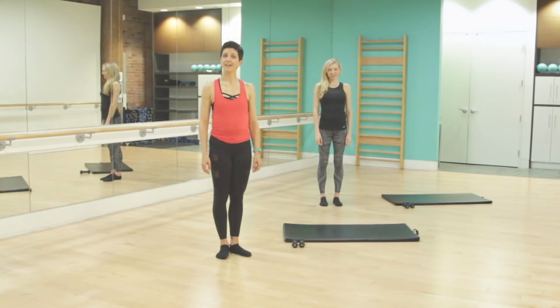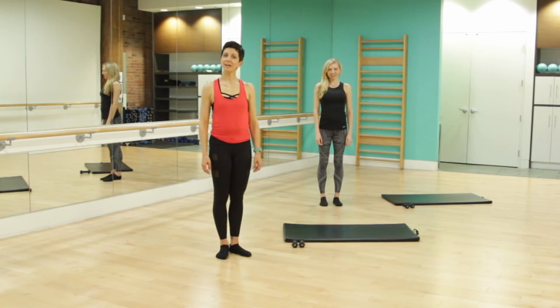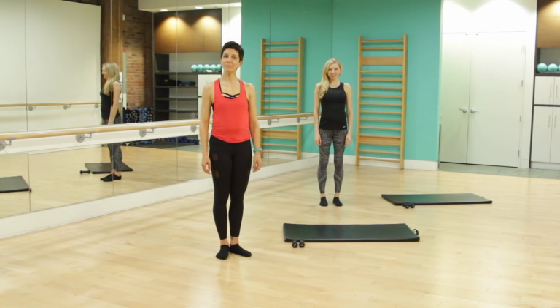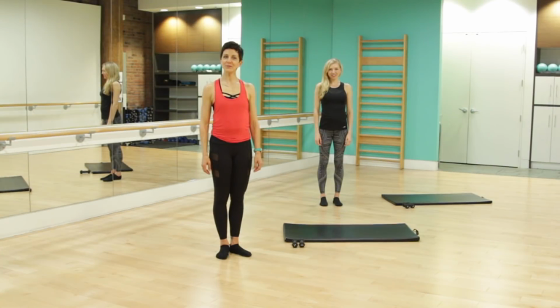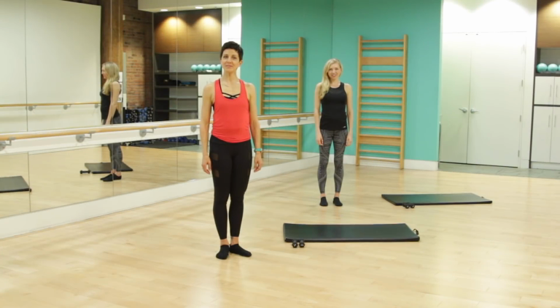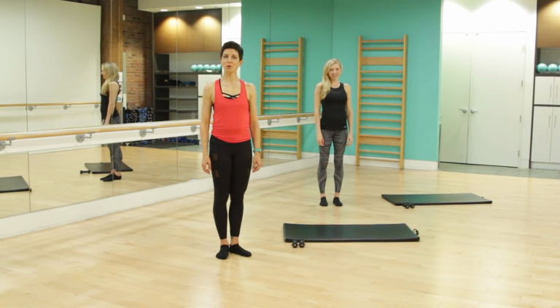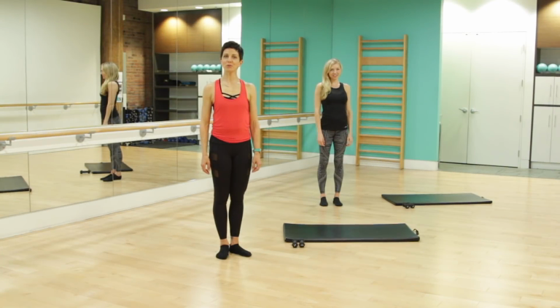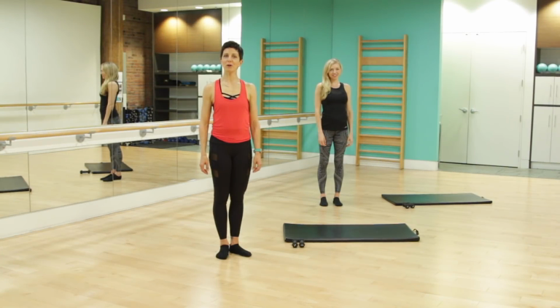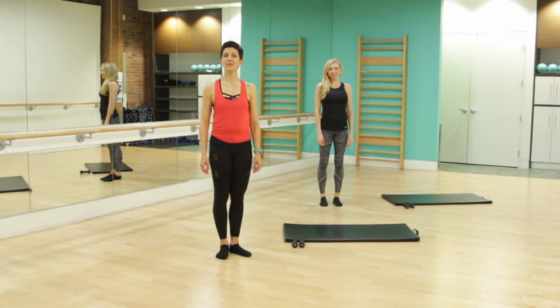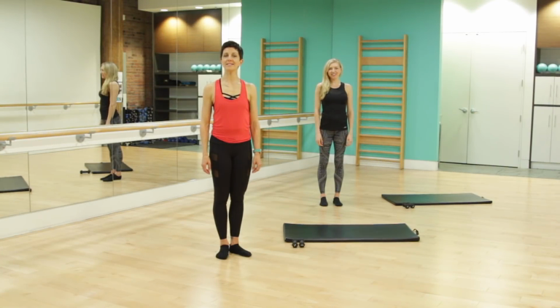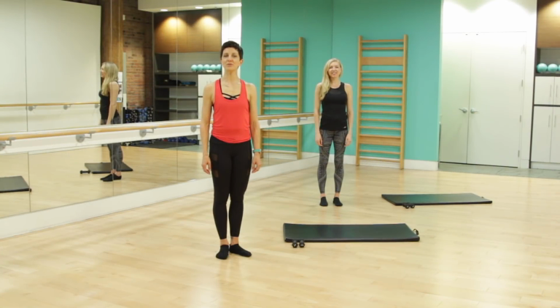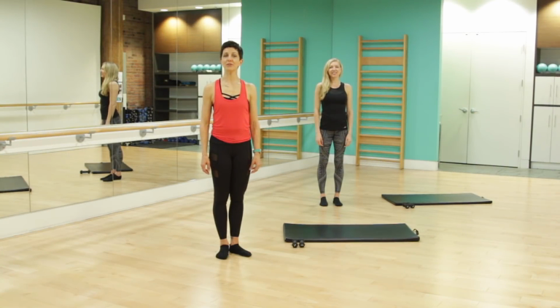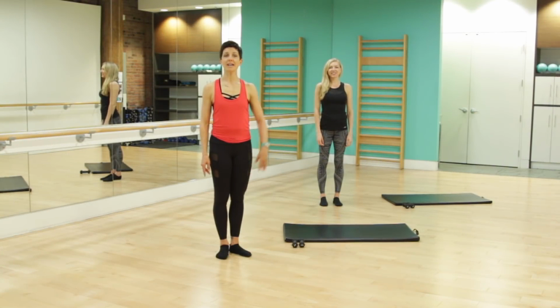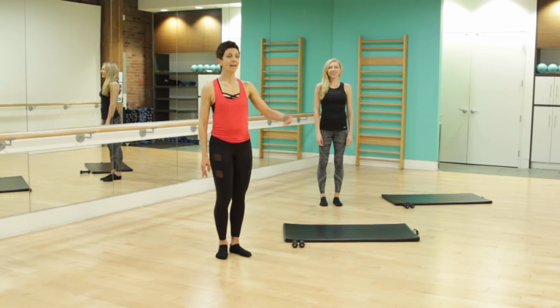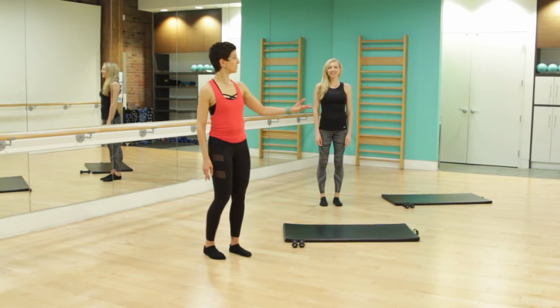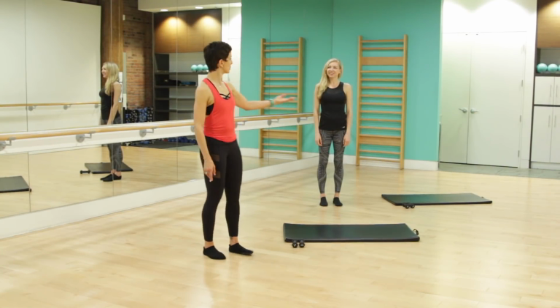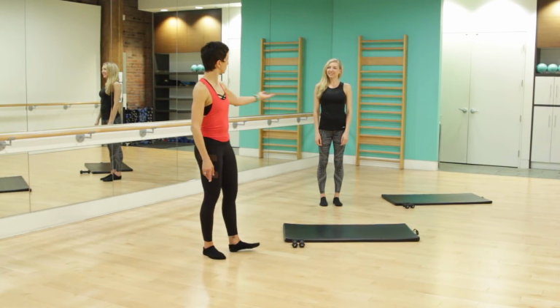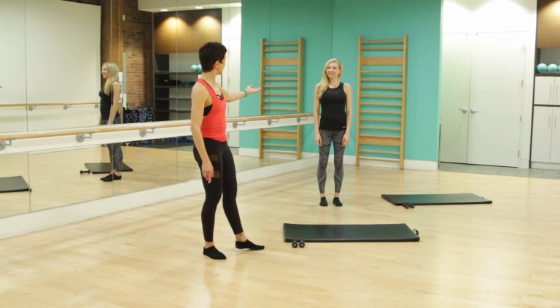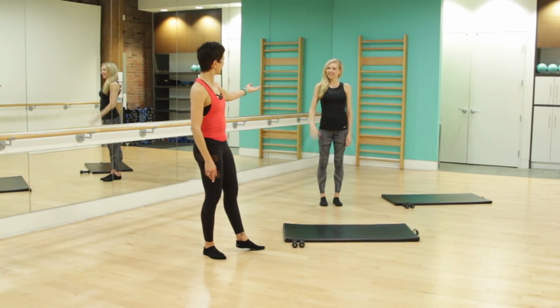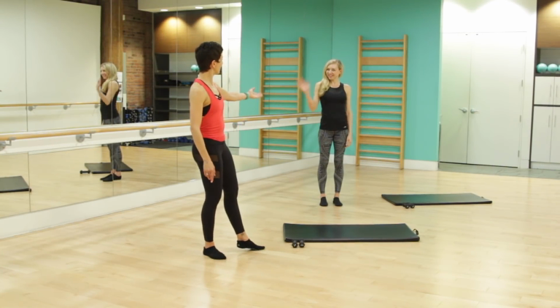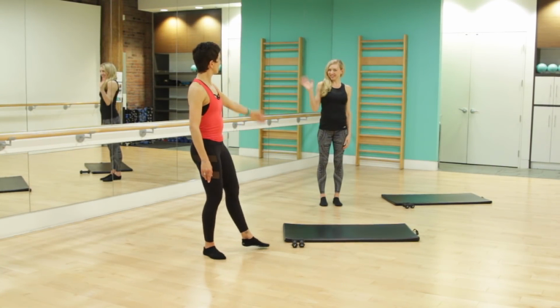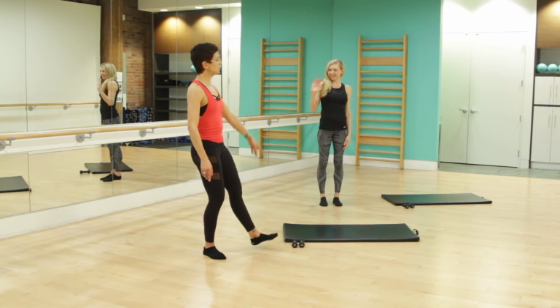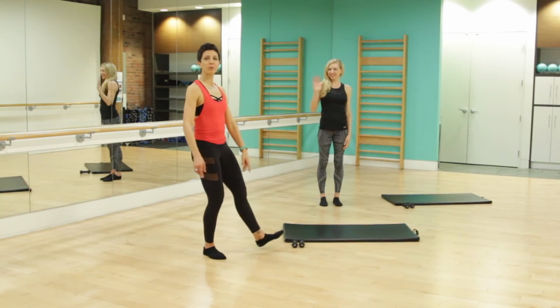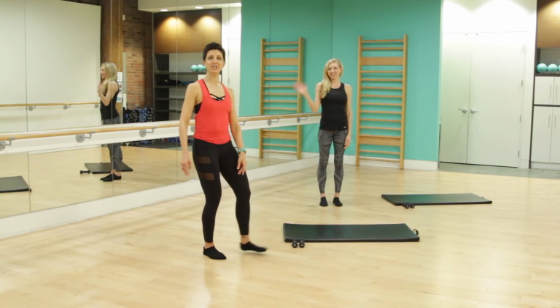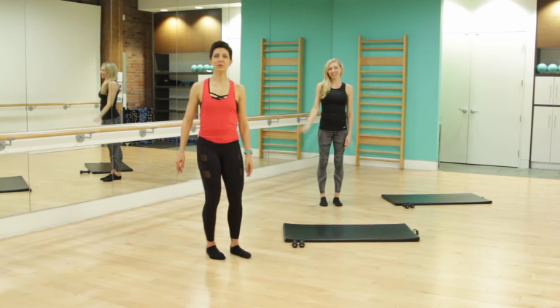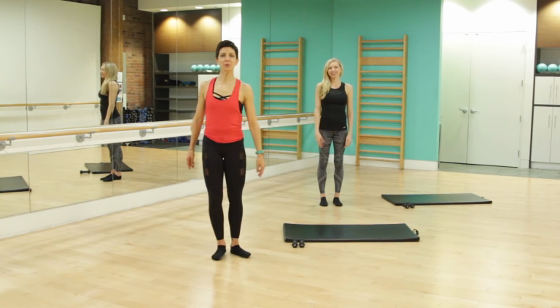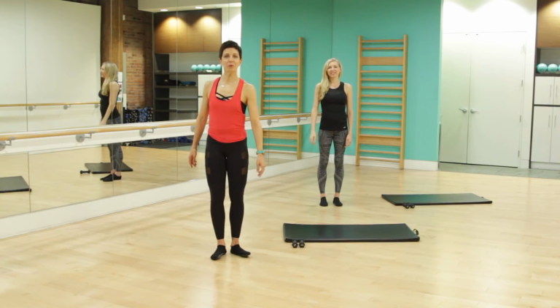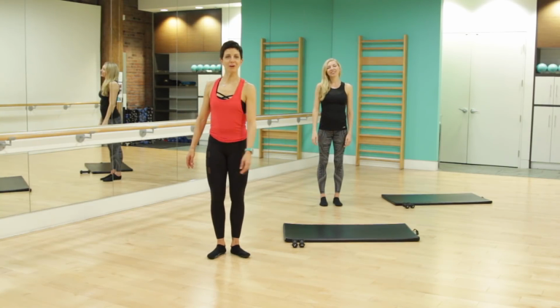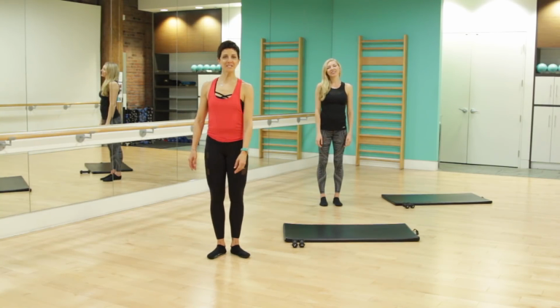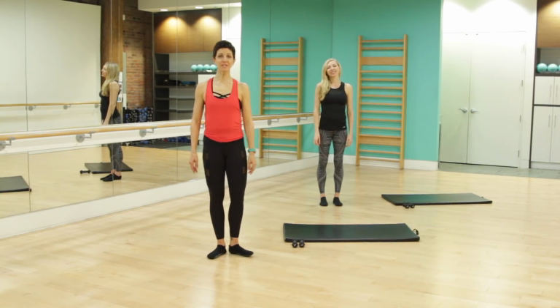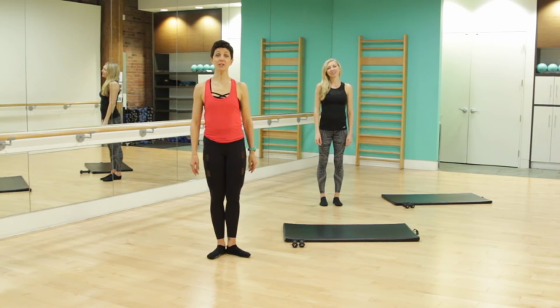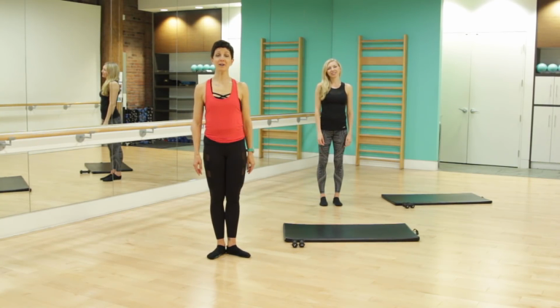Hi, my name is Susan. I'm owner of Bar Fitness South Surrey, and I'm here with Rebecca today to bring to you a total Bar Body Express workout.